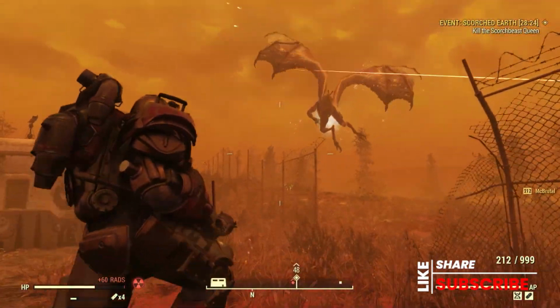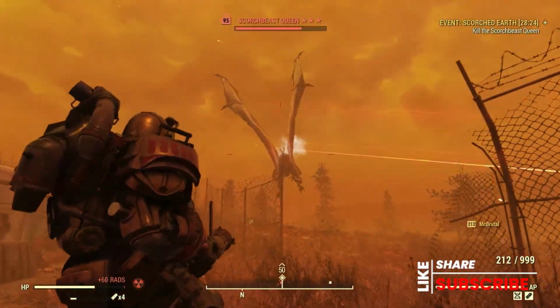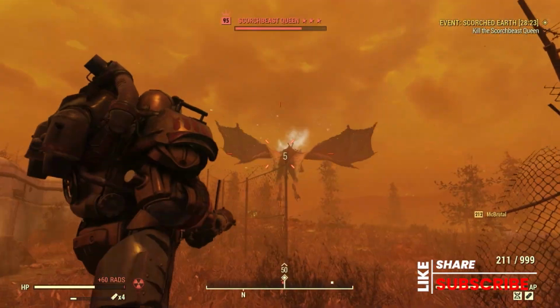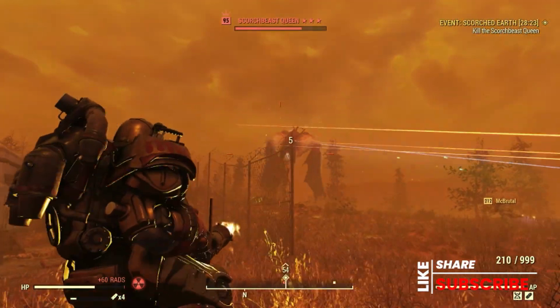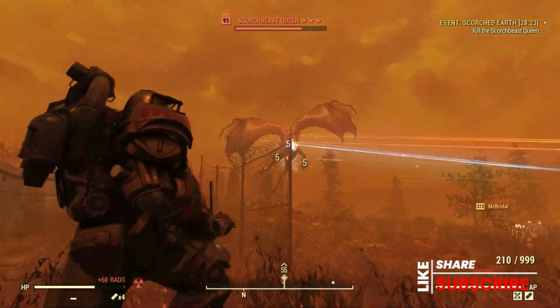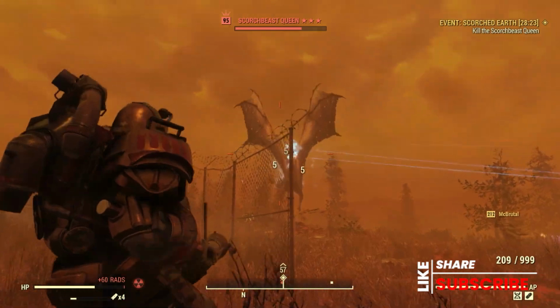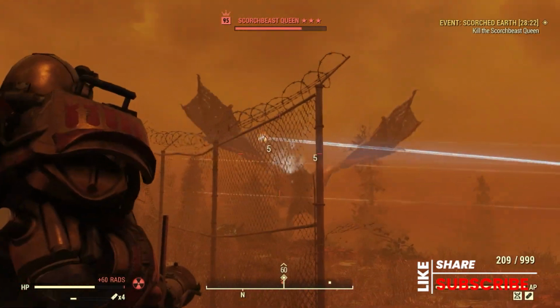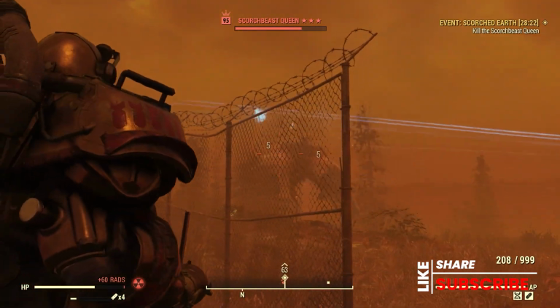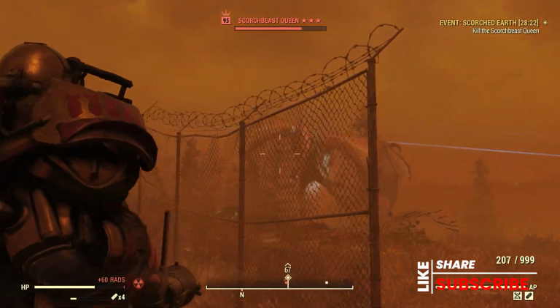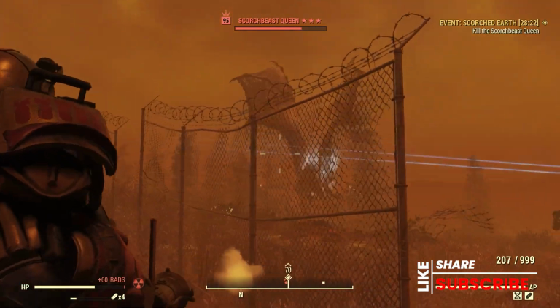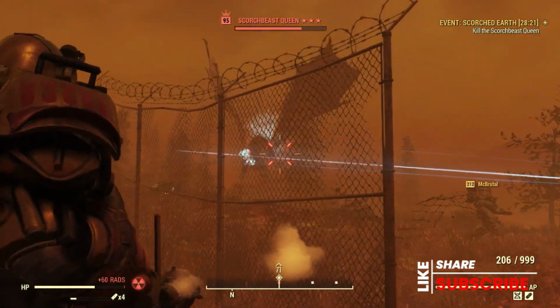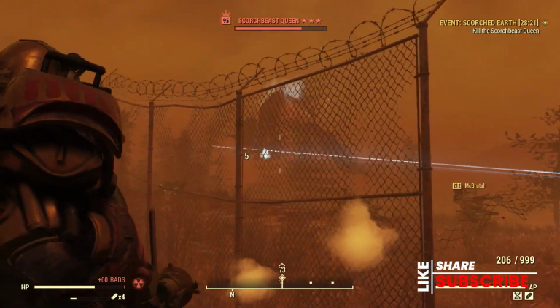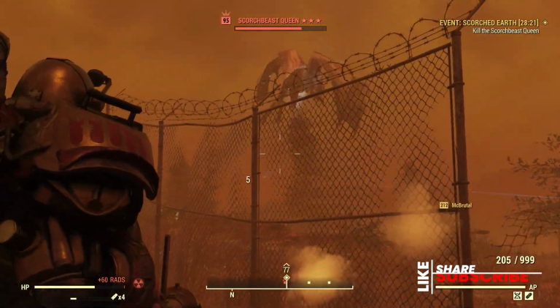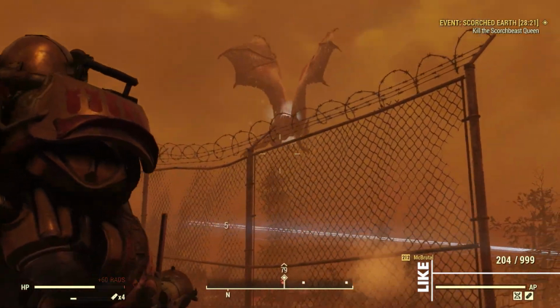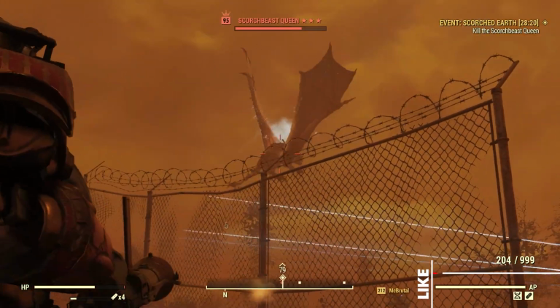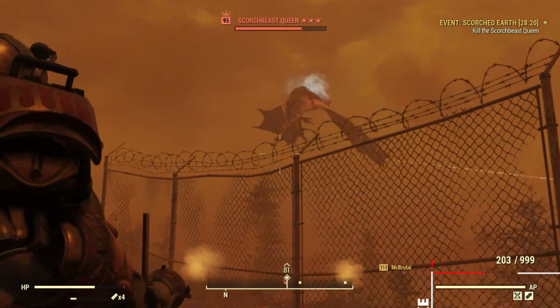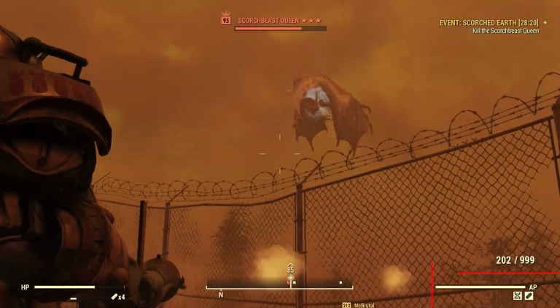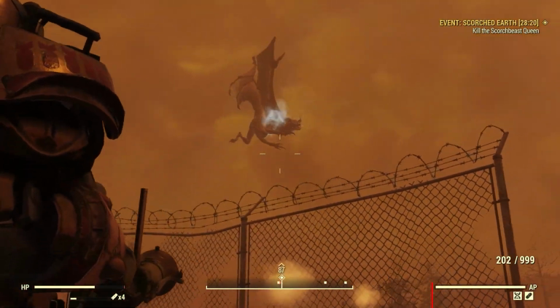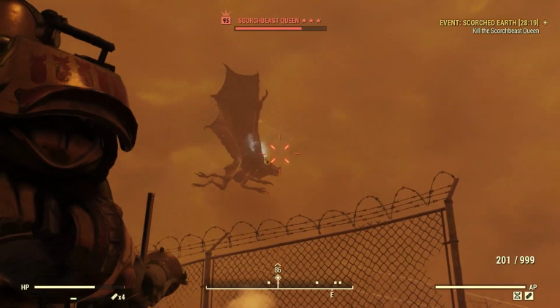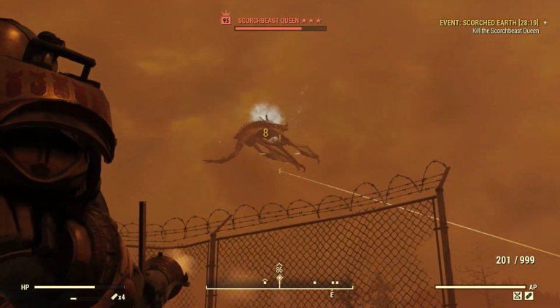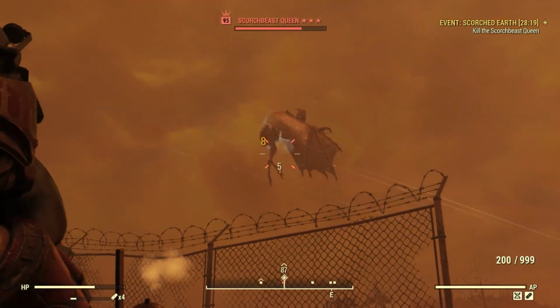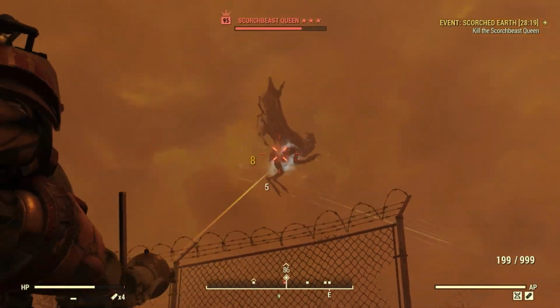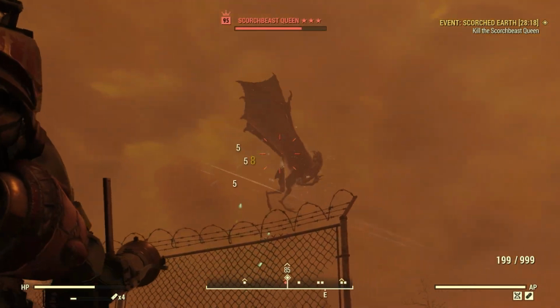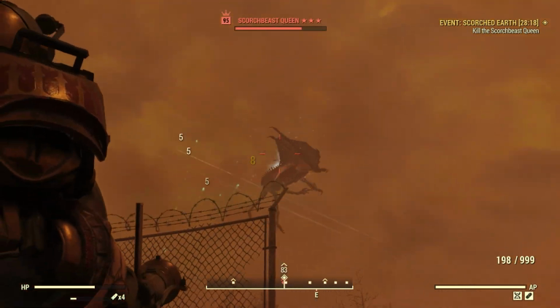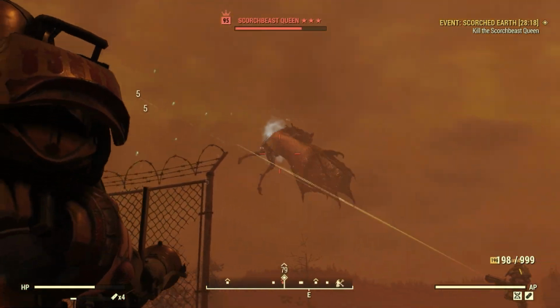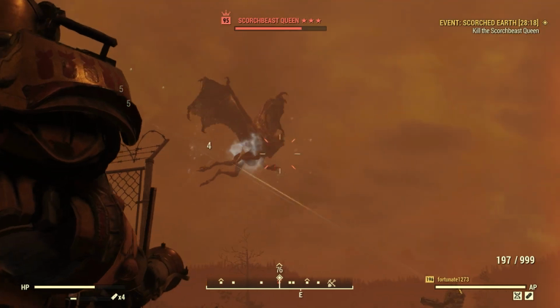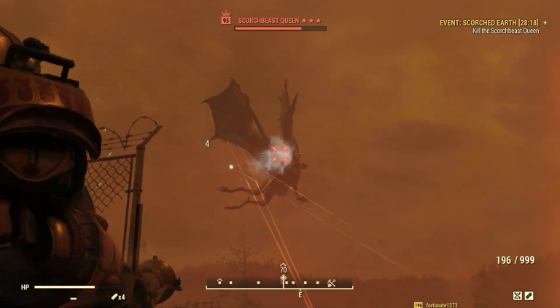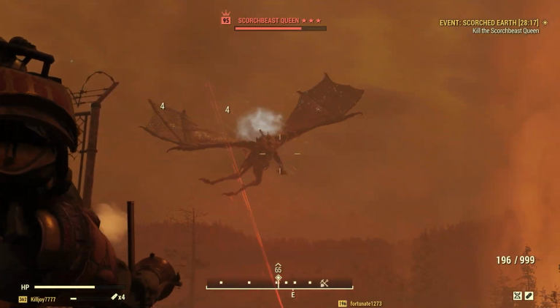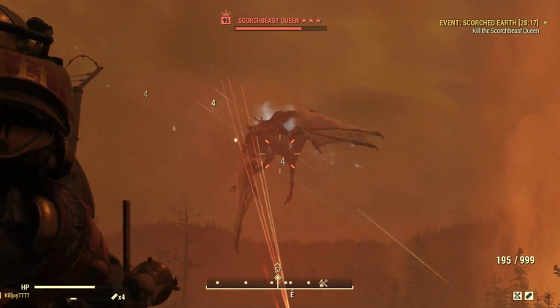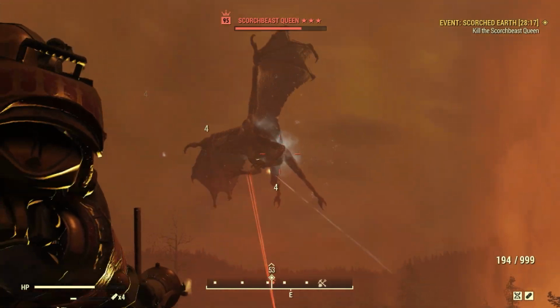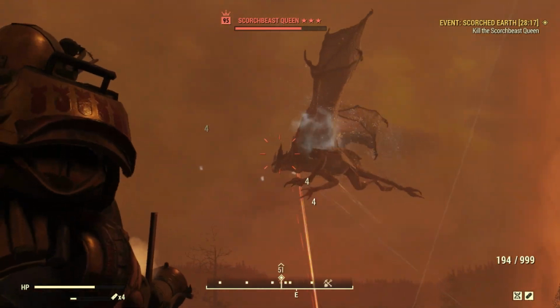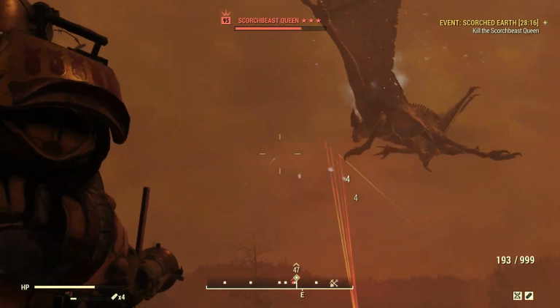Just in case anybody was wondering, Bethesda did fix the Scorch Beast Queen delivering all of her goodies, so you can now launch on the Scorch Beast Queen.